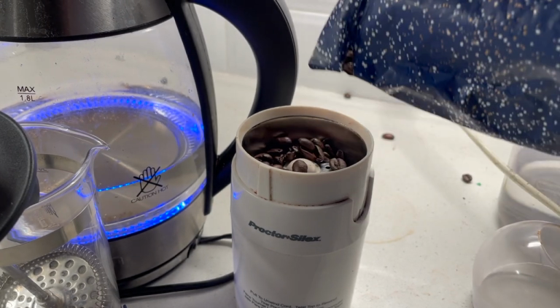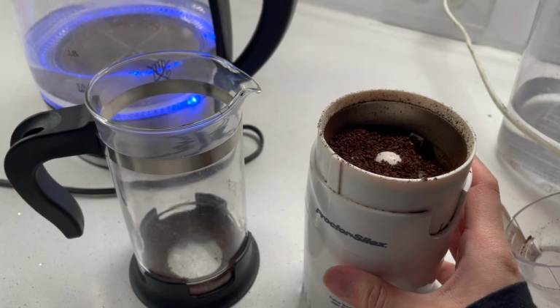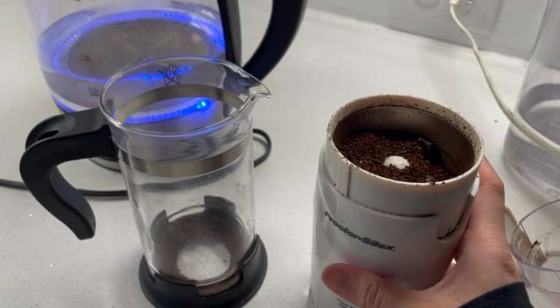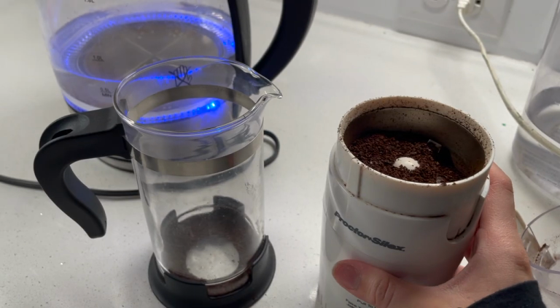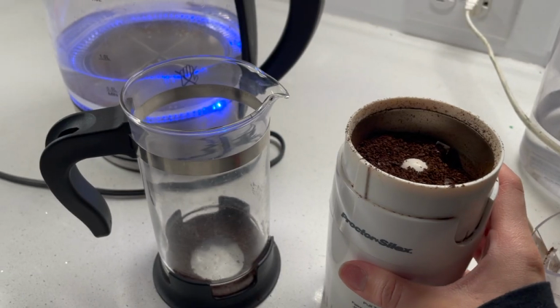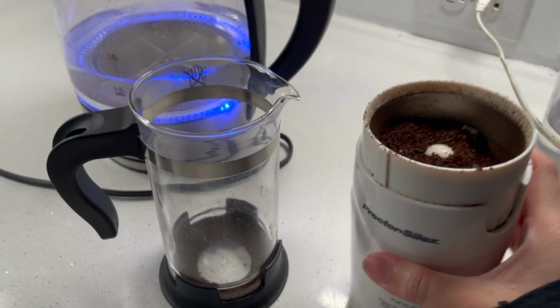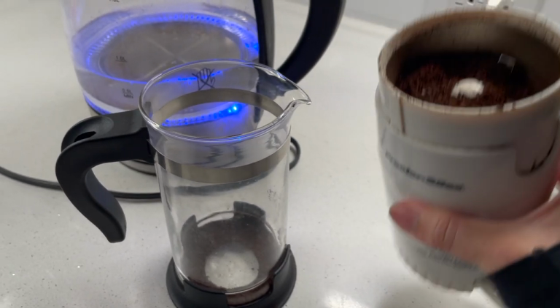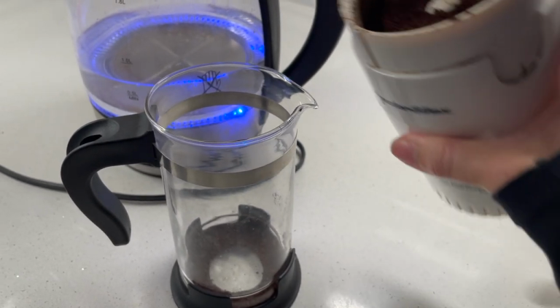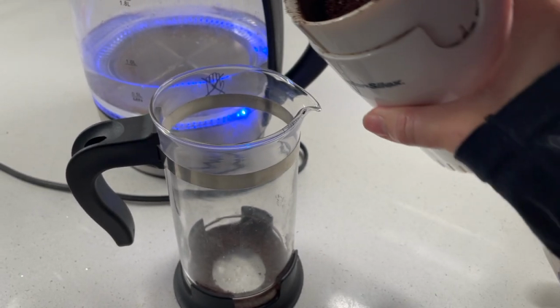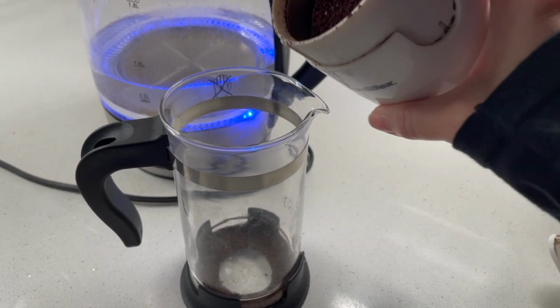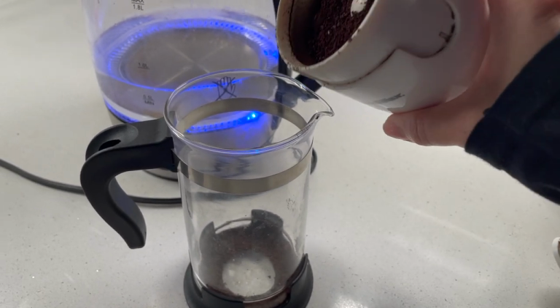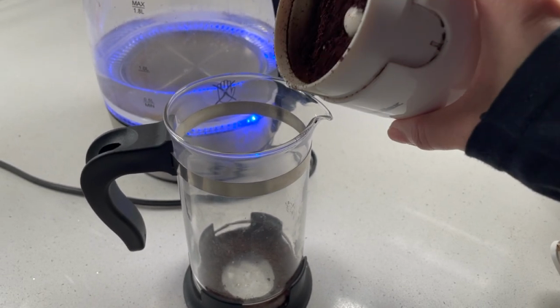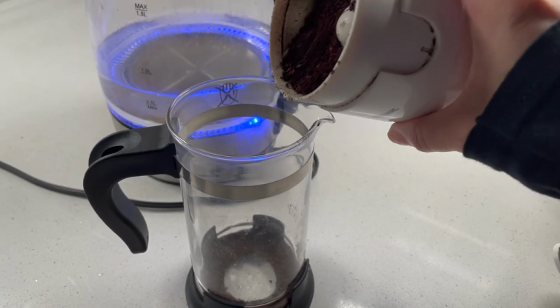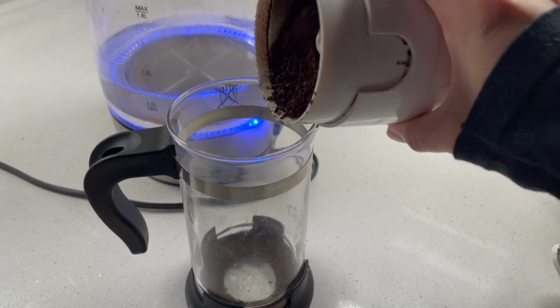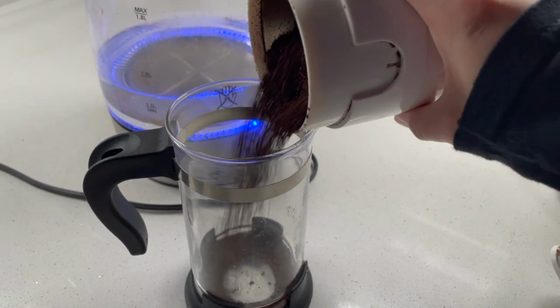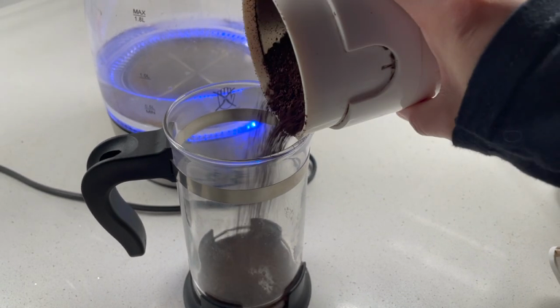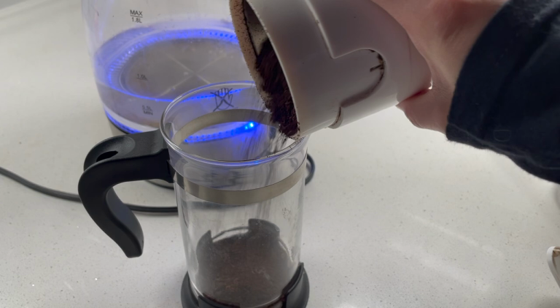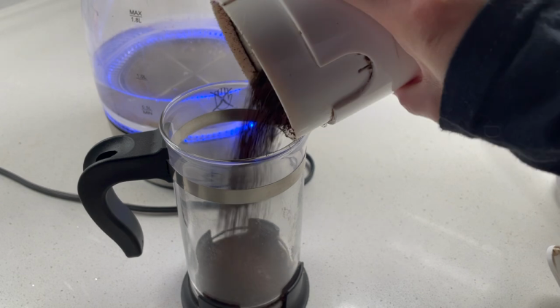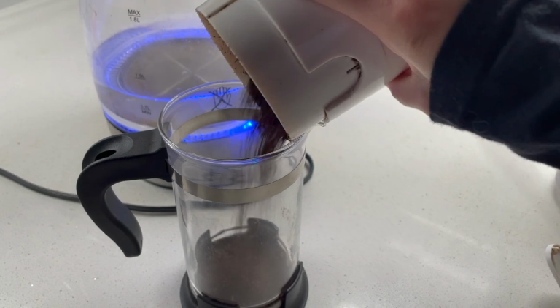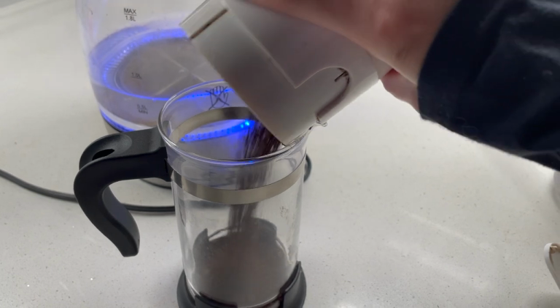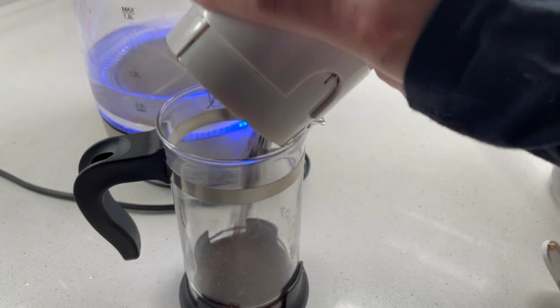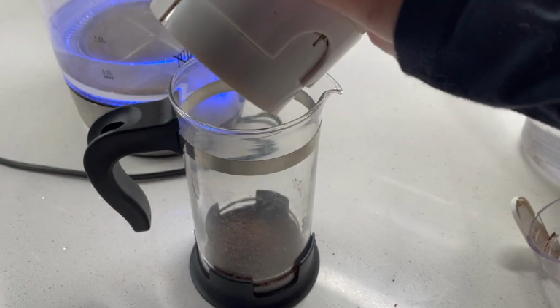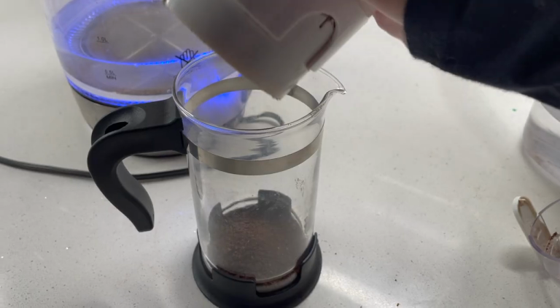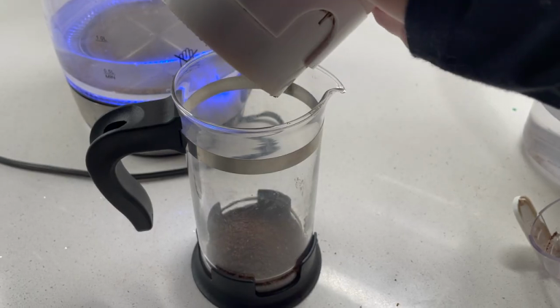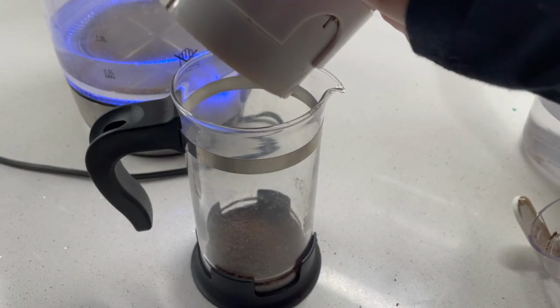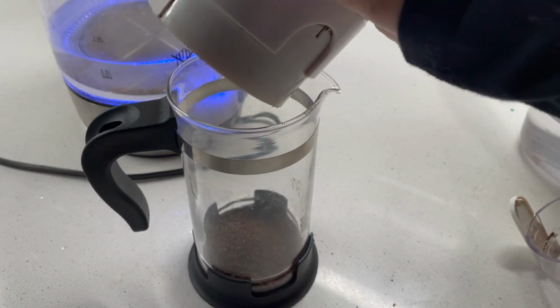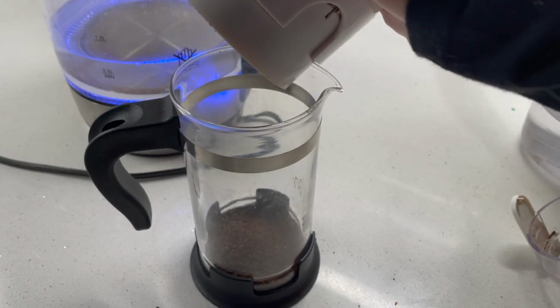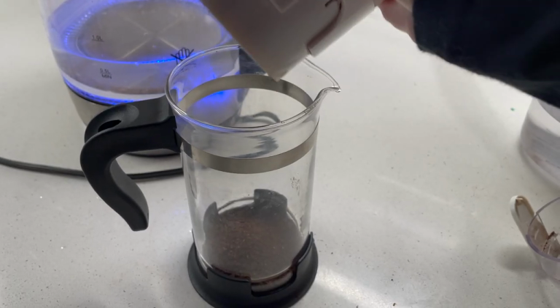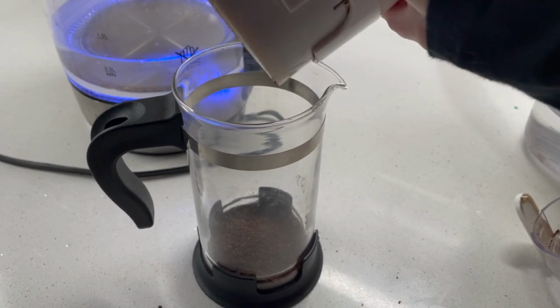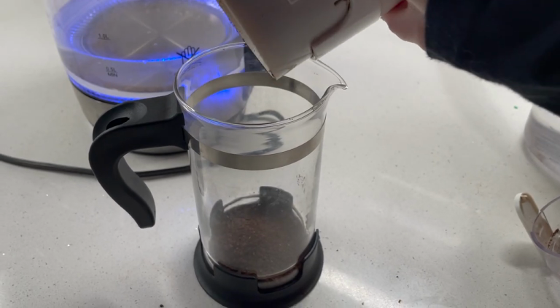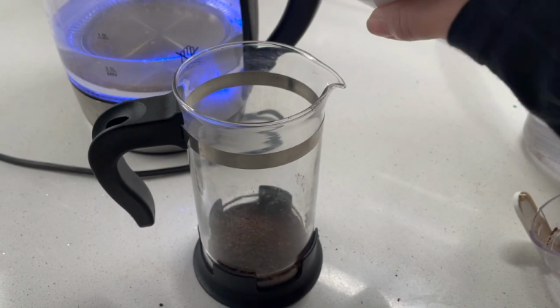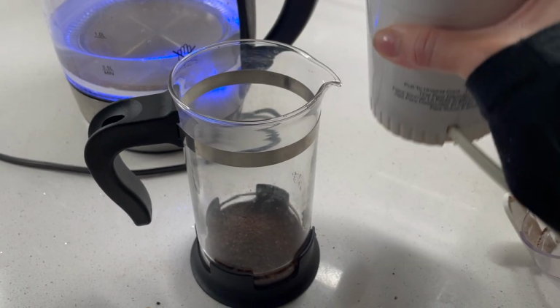I just have a French press for now, so I just ground up the coffee beans and now I'm just pouring it into my French press here.